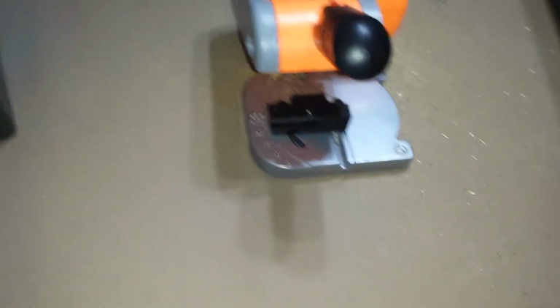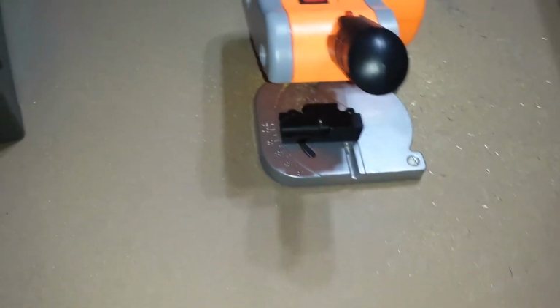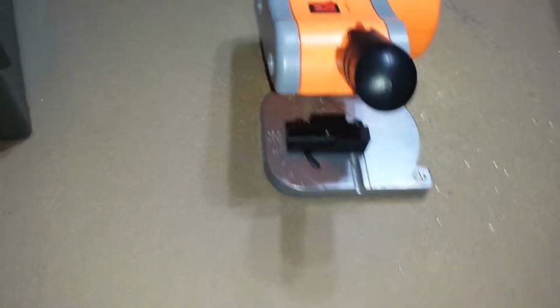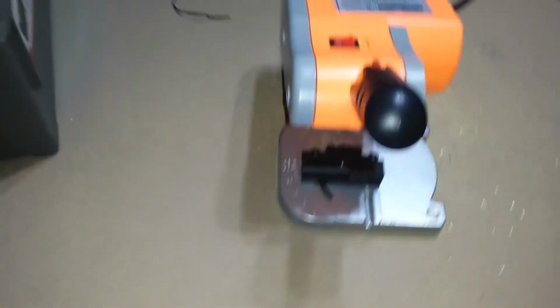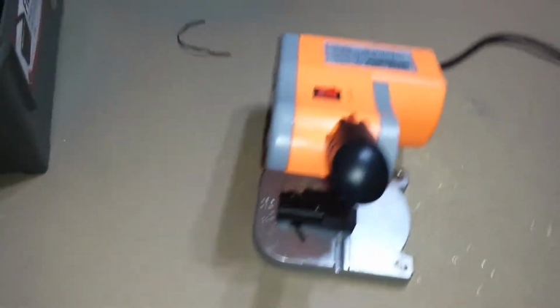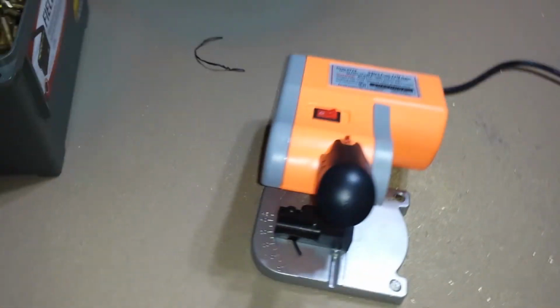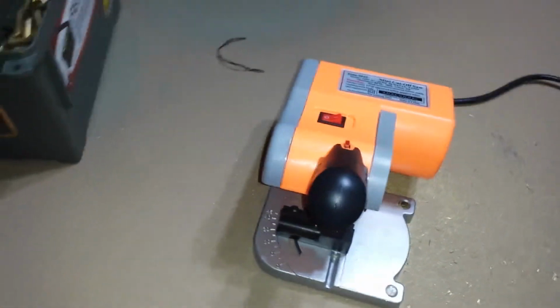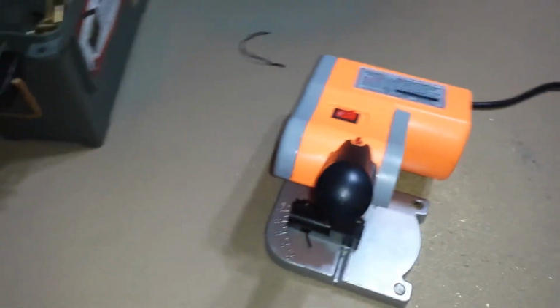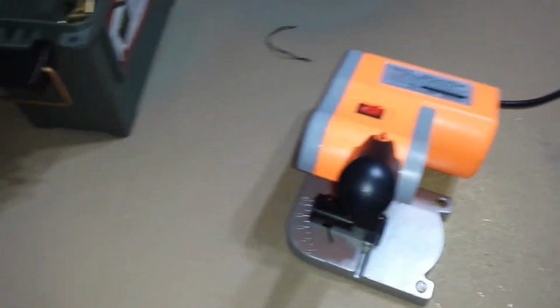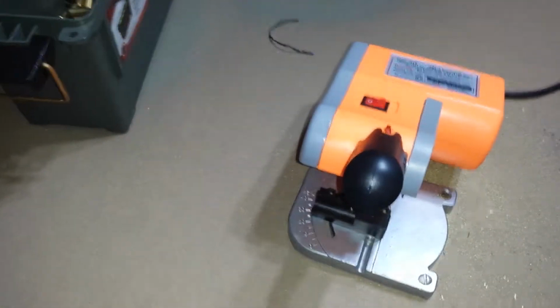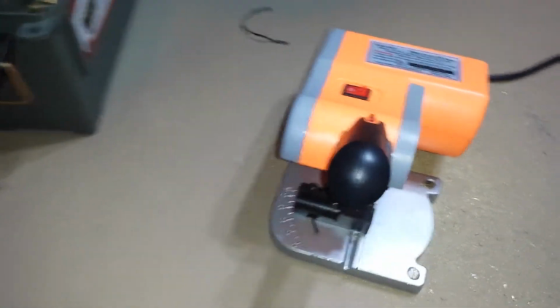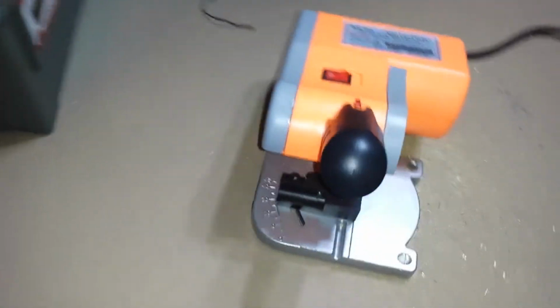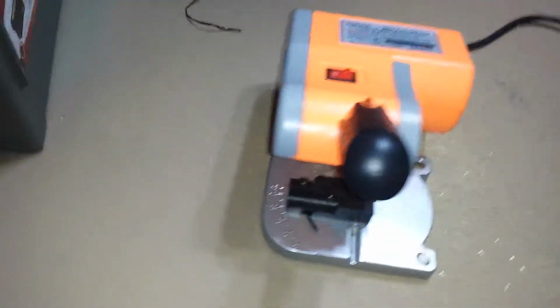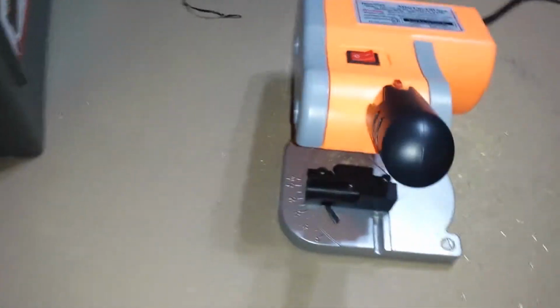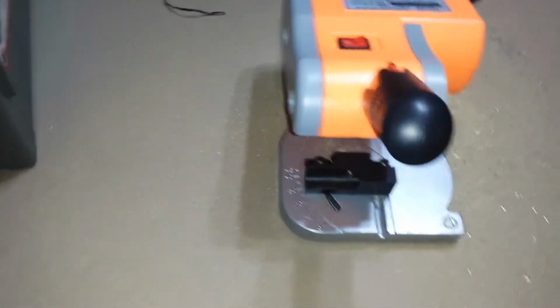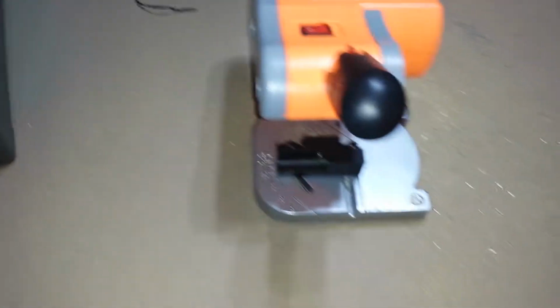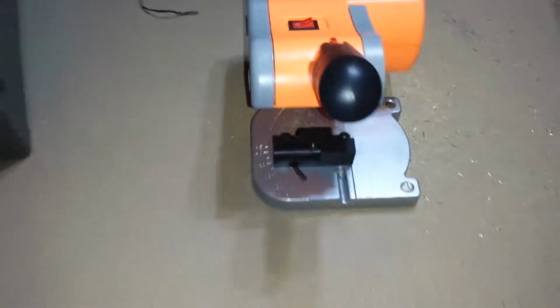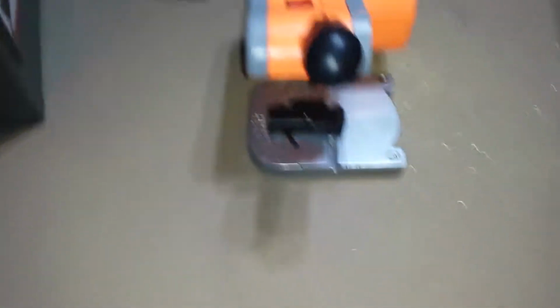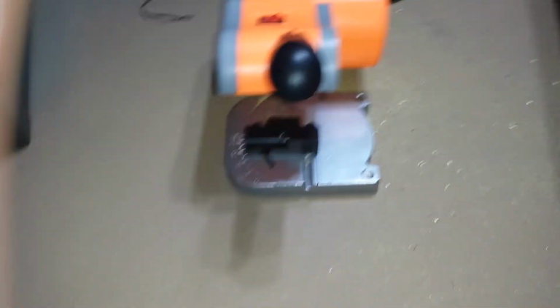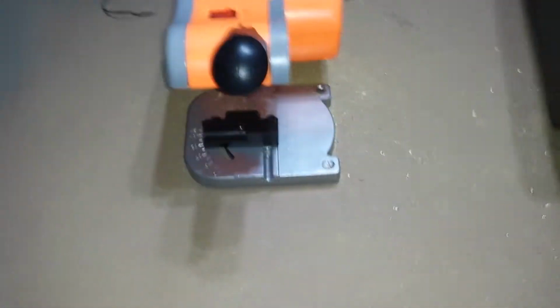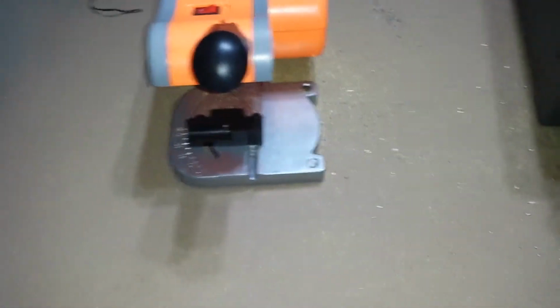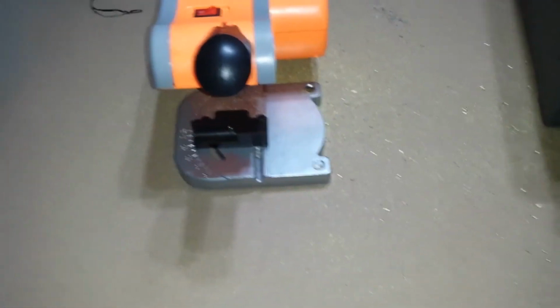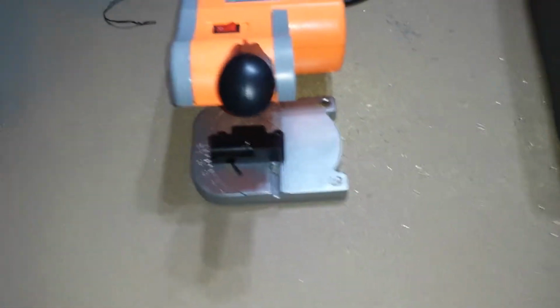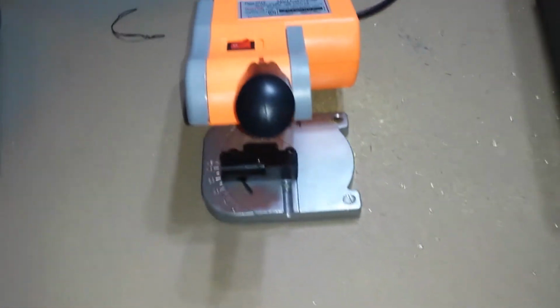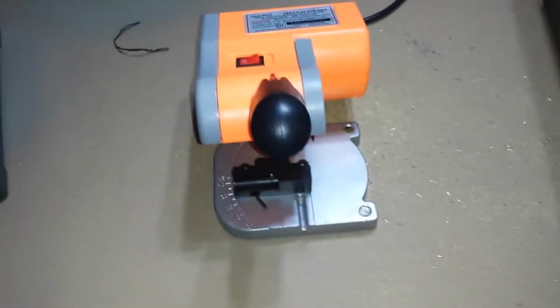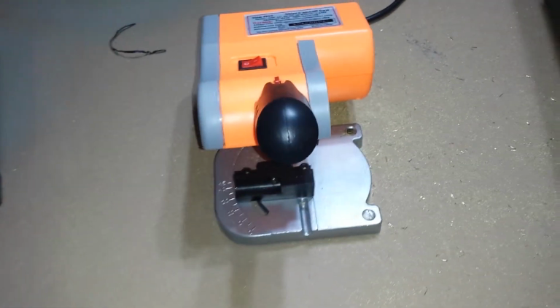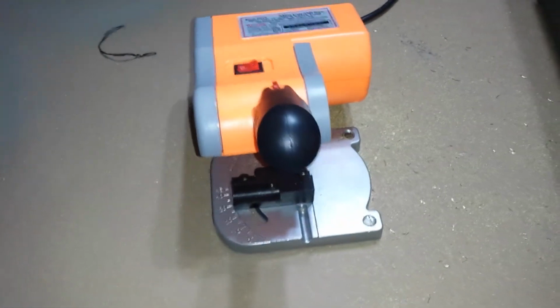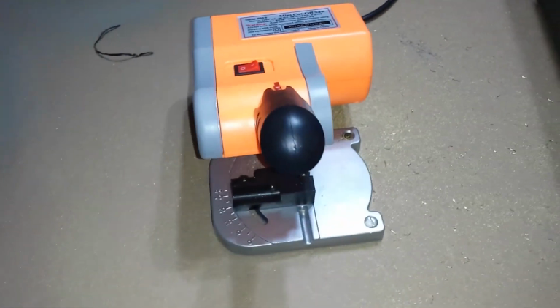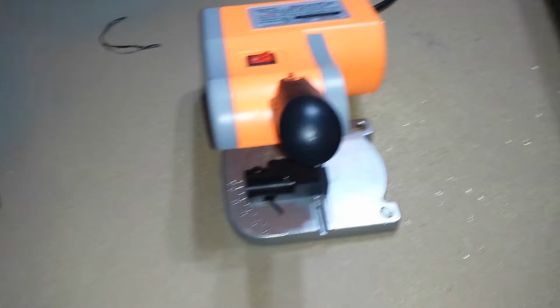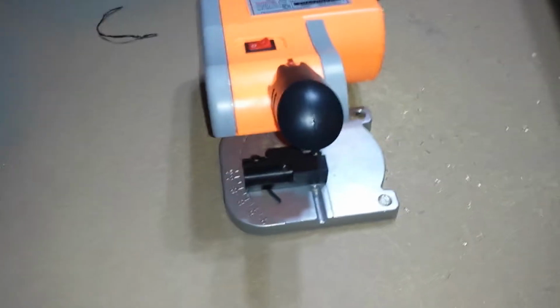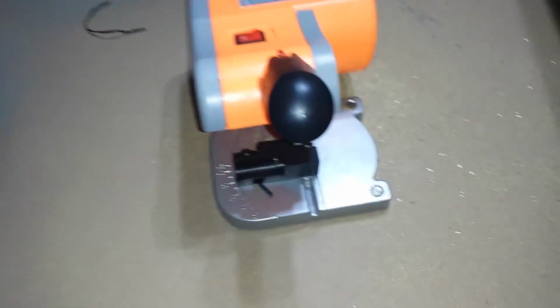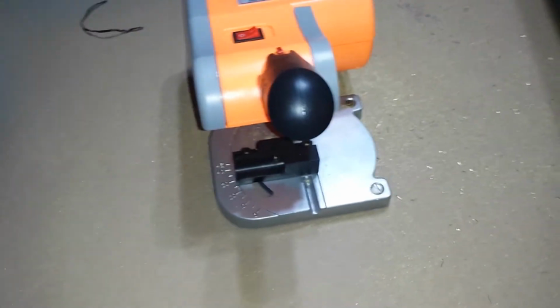Alright fellas, today I'm going to do a how-to on 300 Blackout.